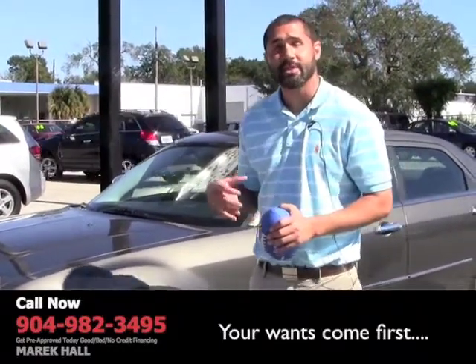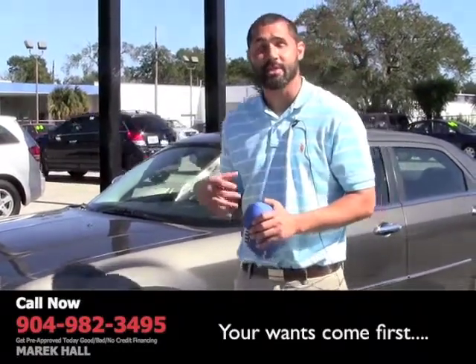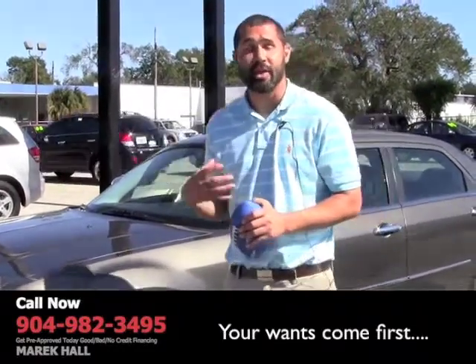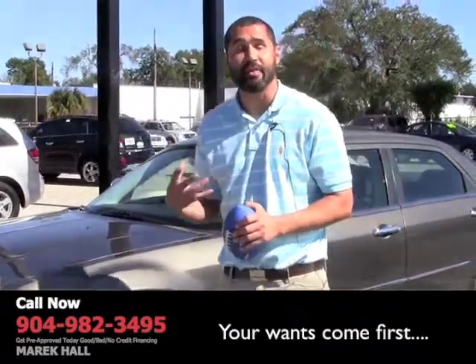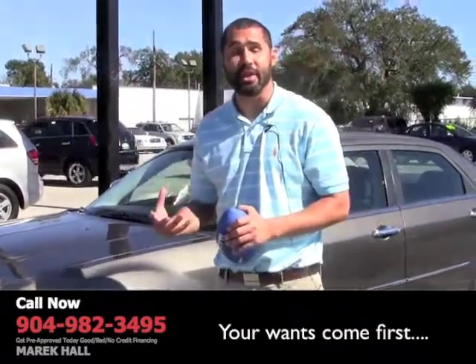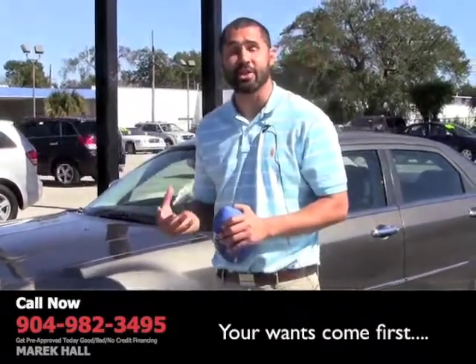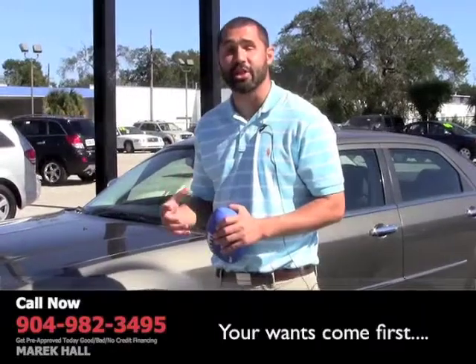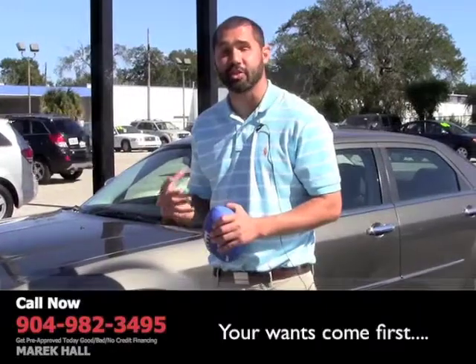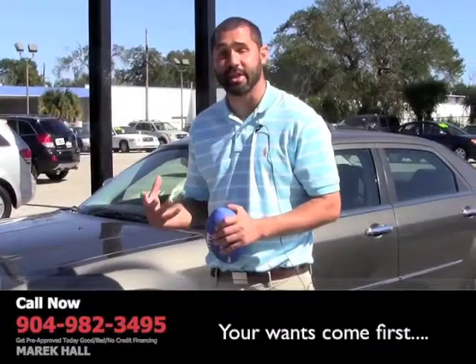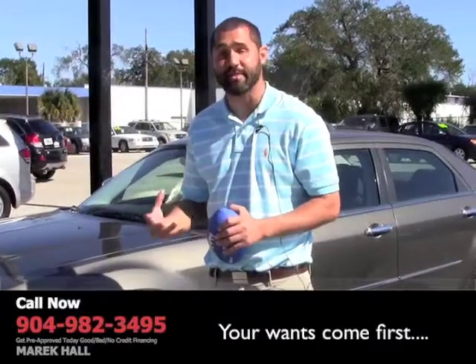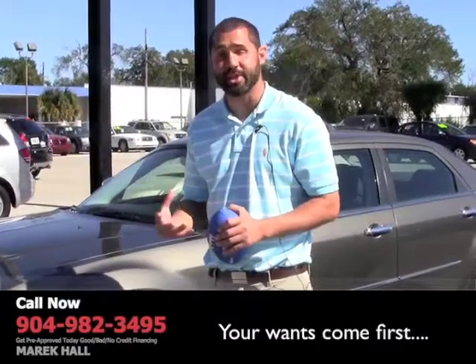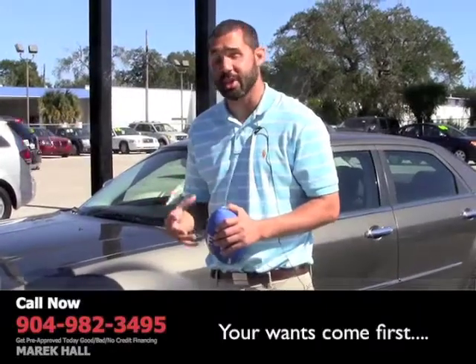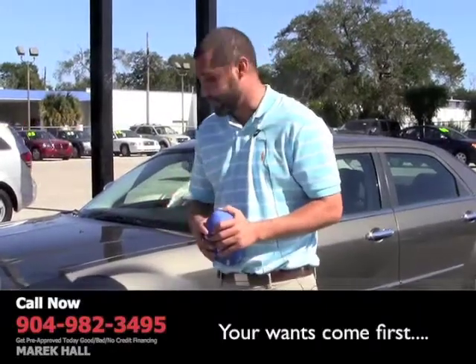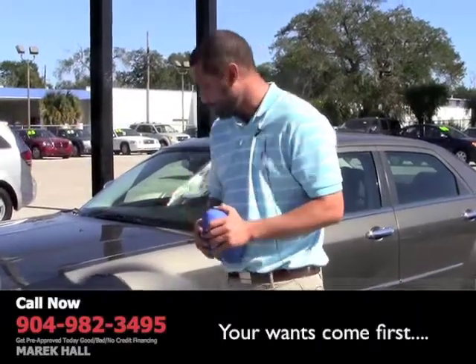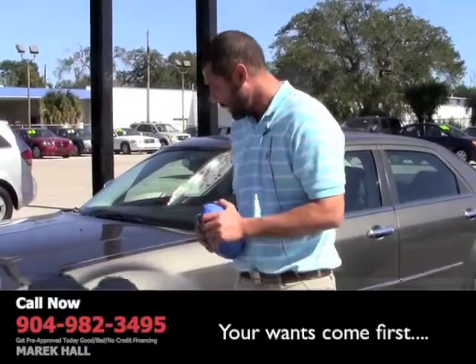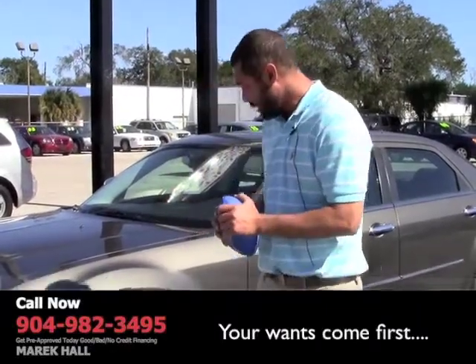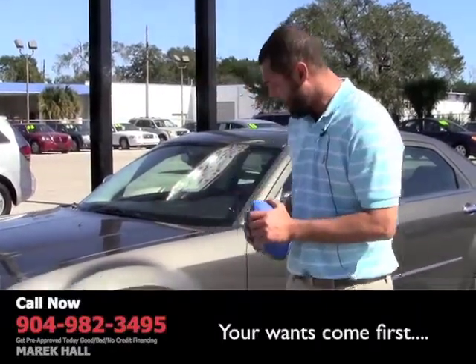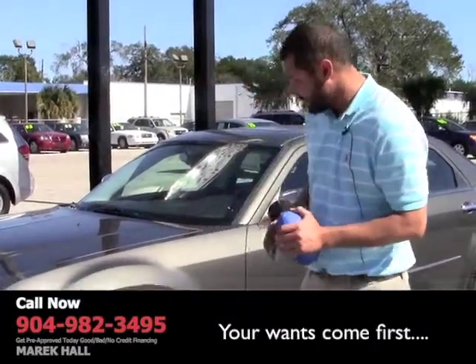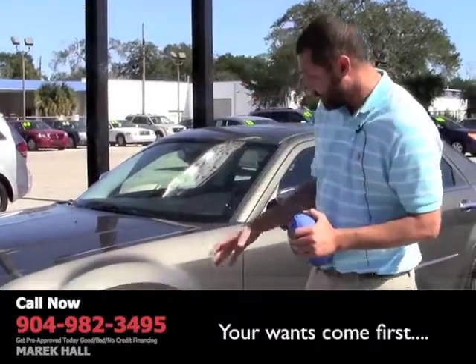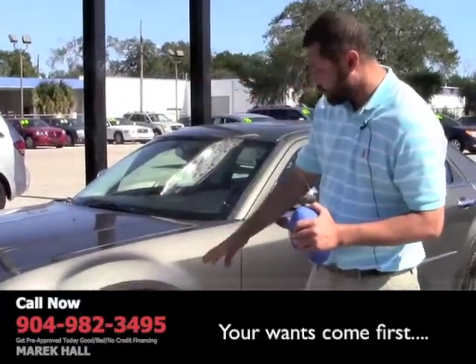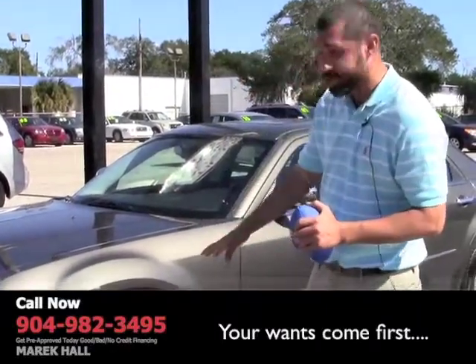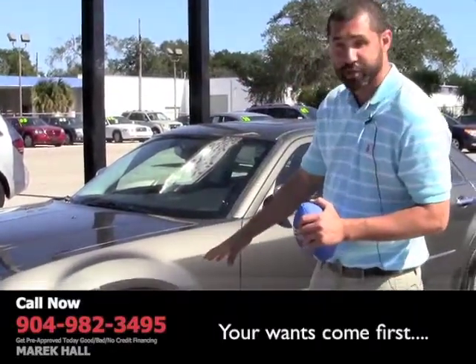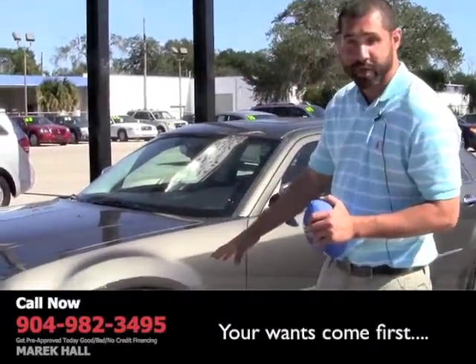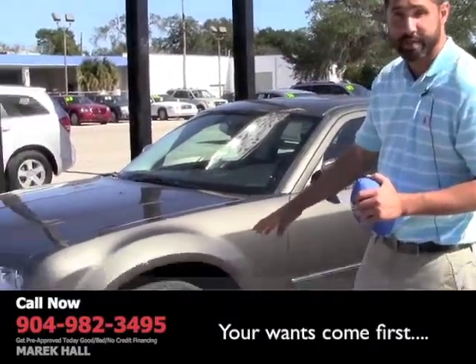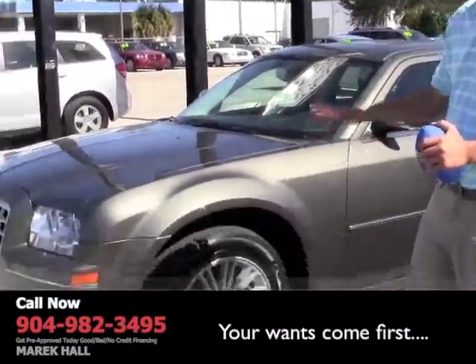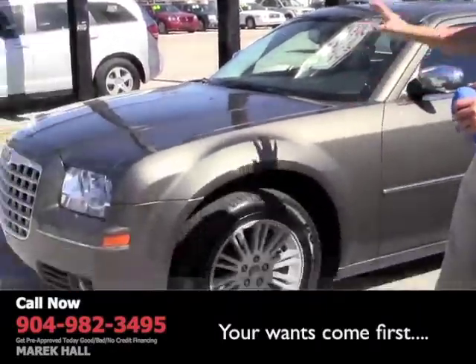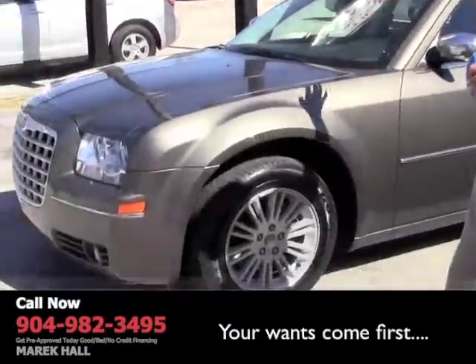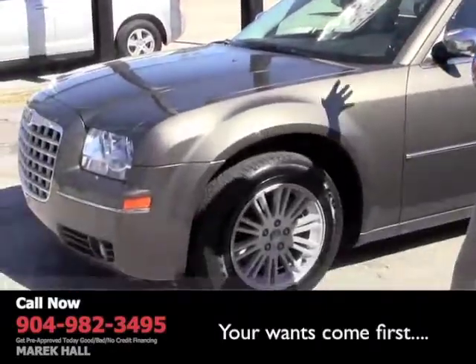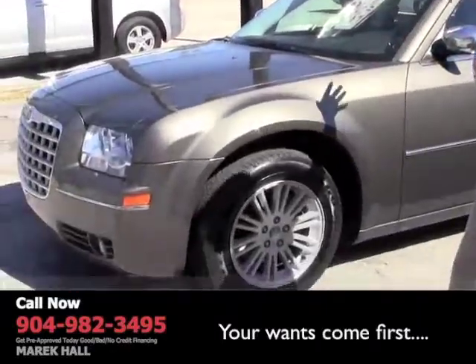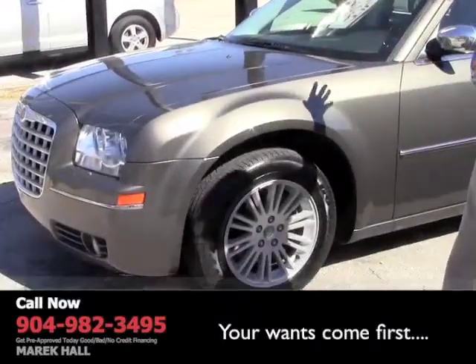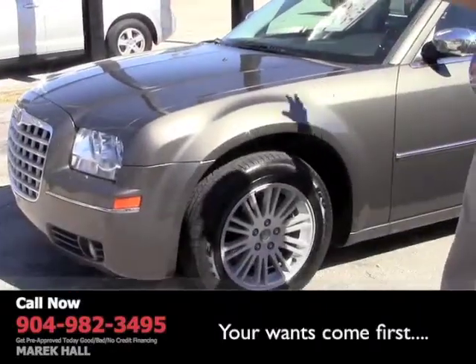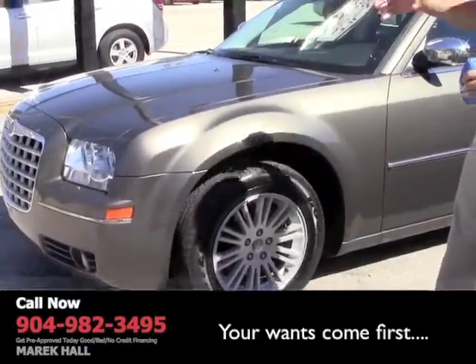This is a Chrysler 300 that's still under factory warranty for another 56,000 miles, so you still have your engine and your transmission covered. This vehicle features rims and a sunroof.